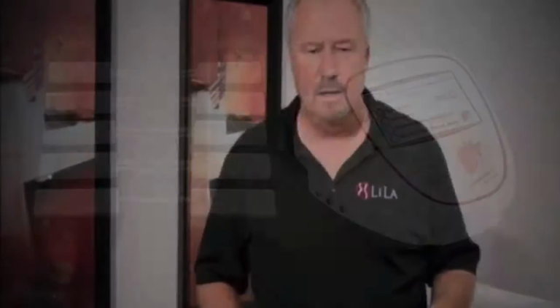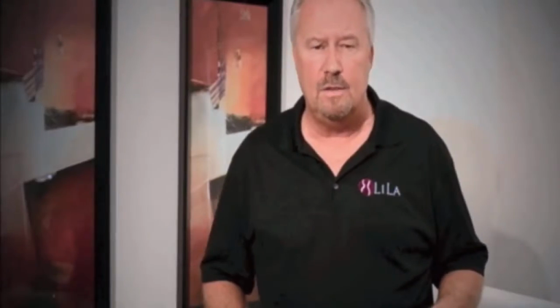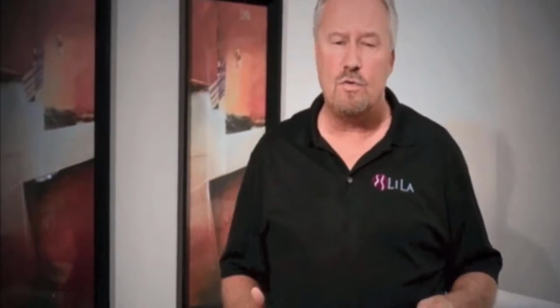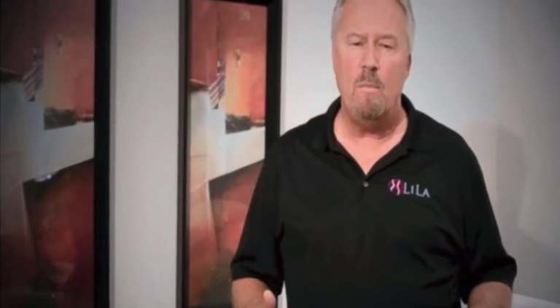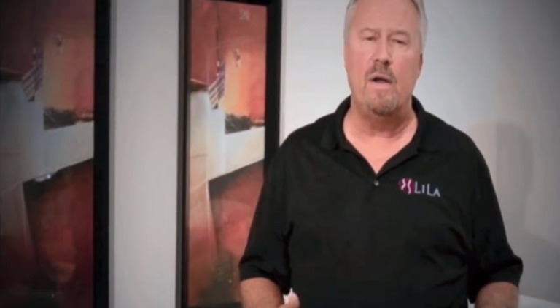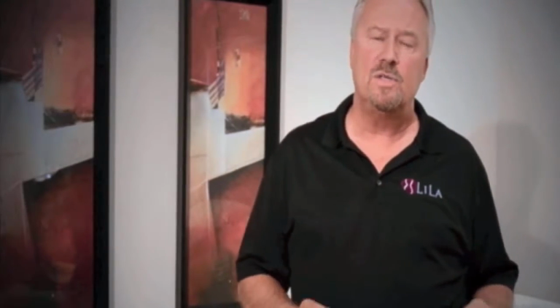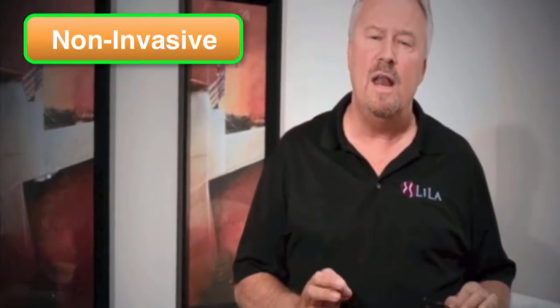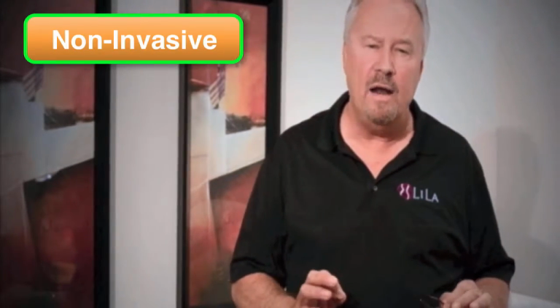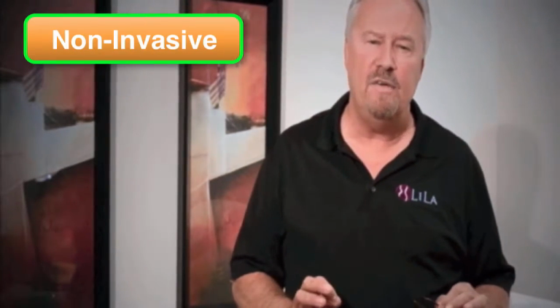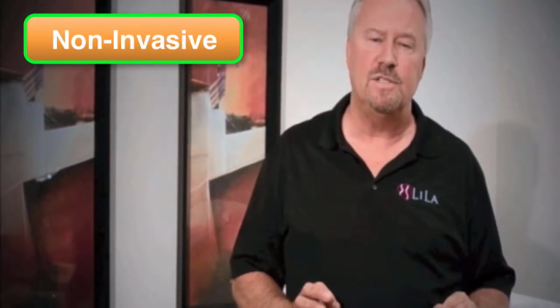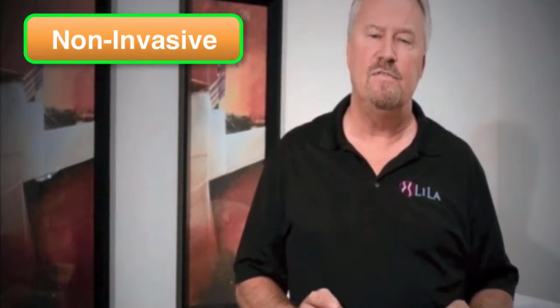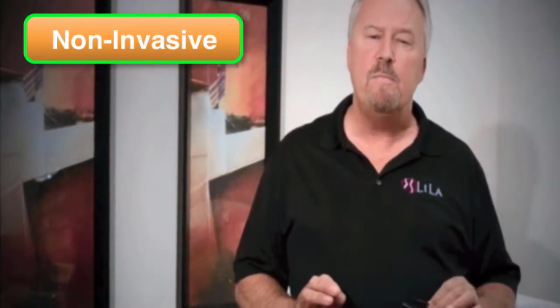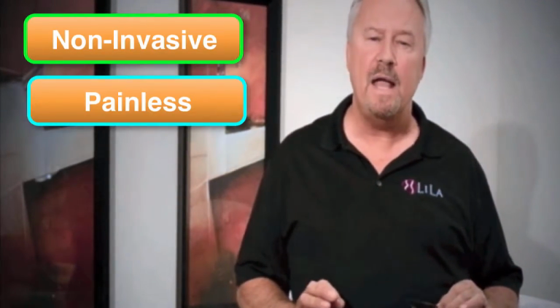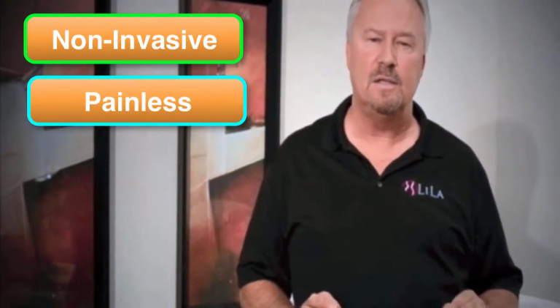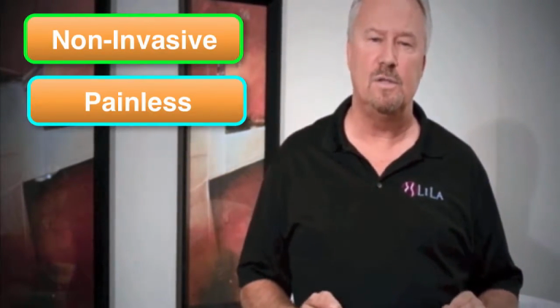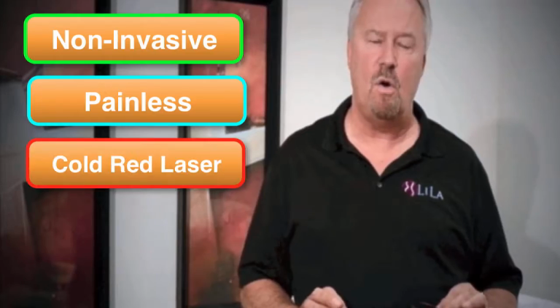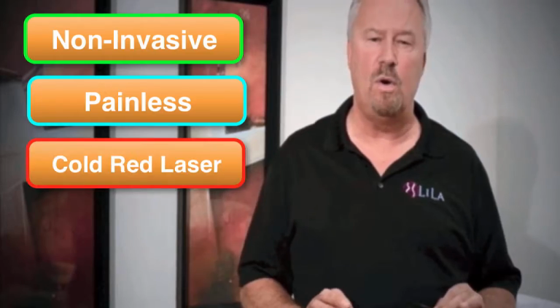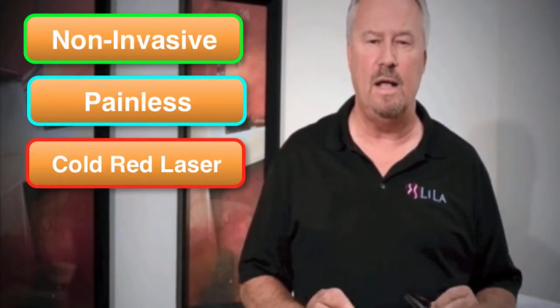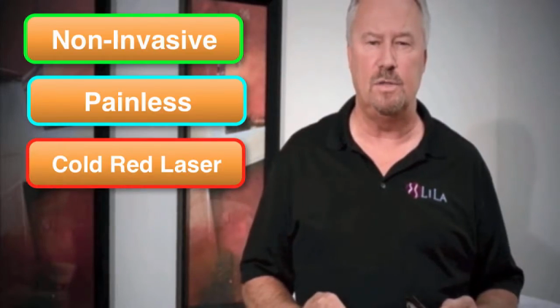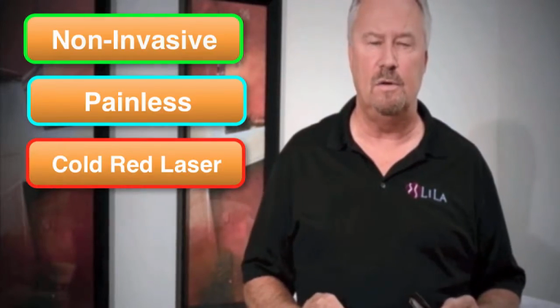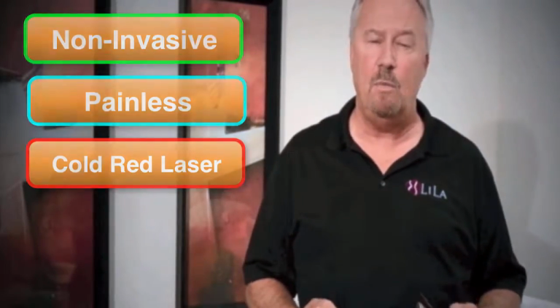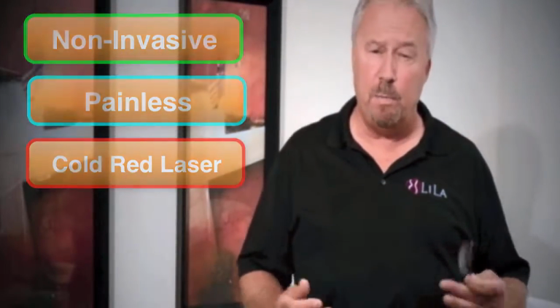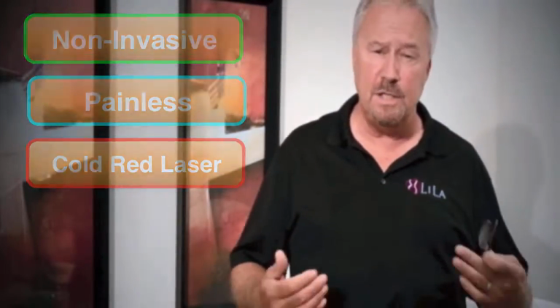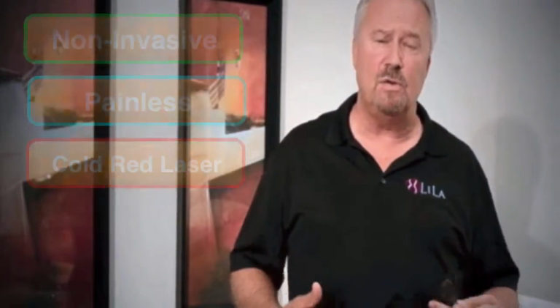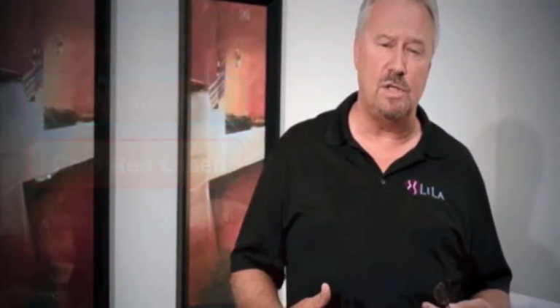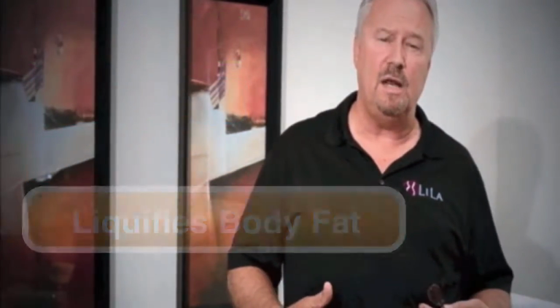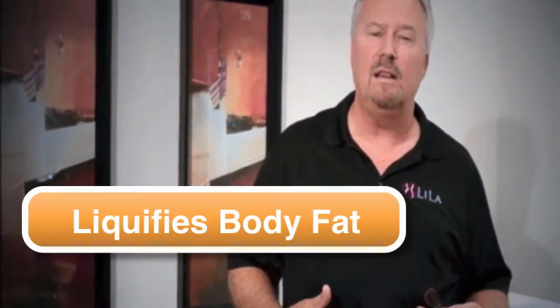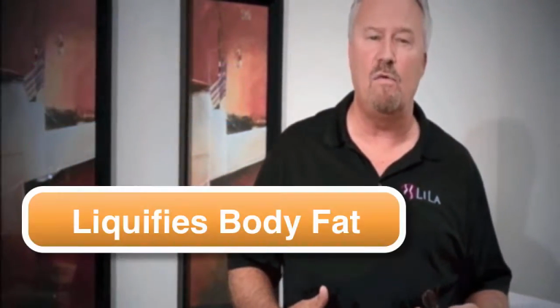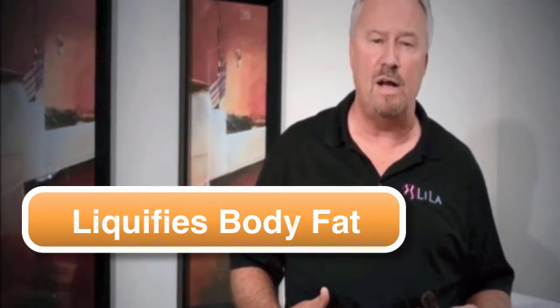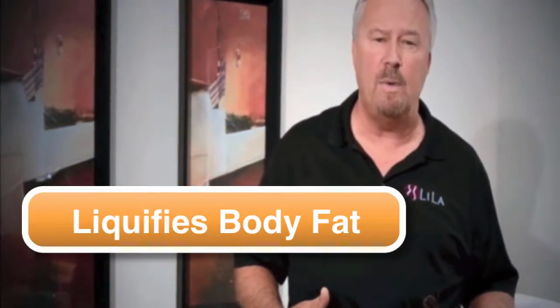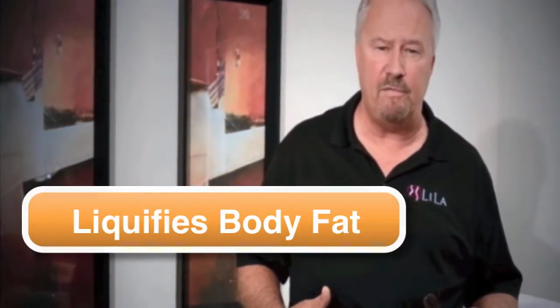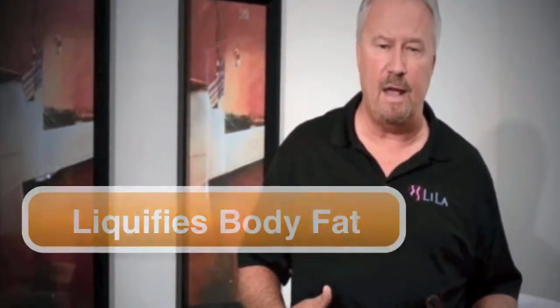The strawberry is a non-invasive, painless, cold-grade laser. And when you place it on the skin, it liquefies body fat.